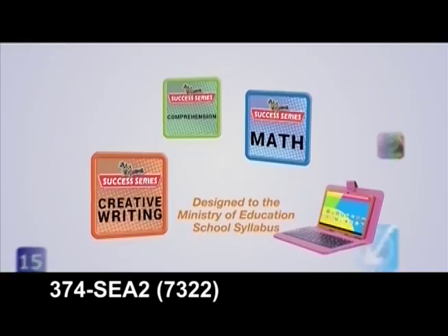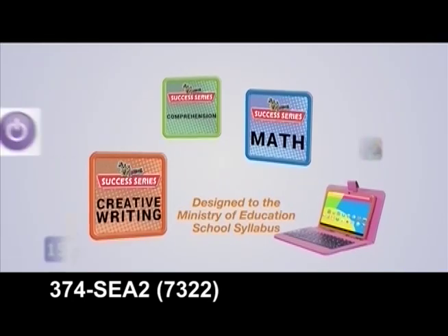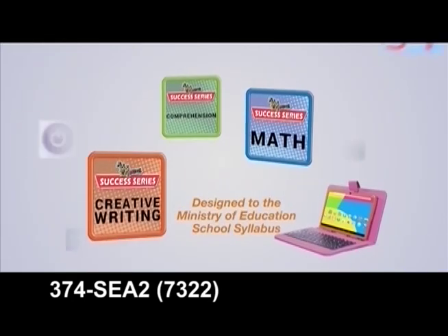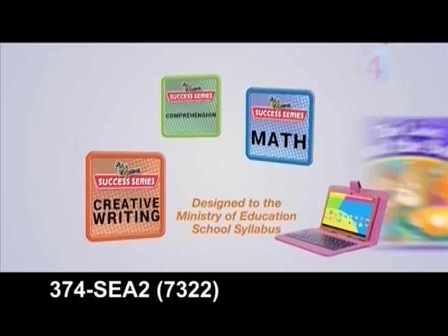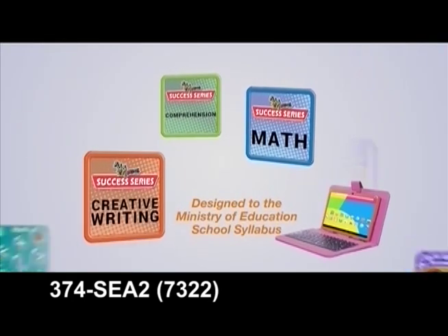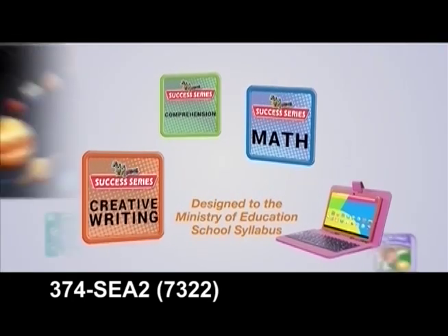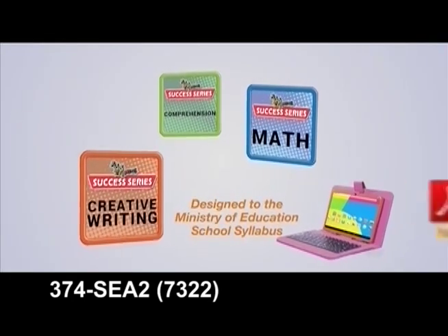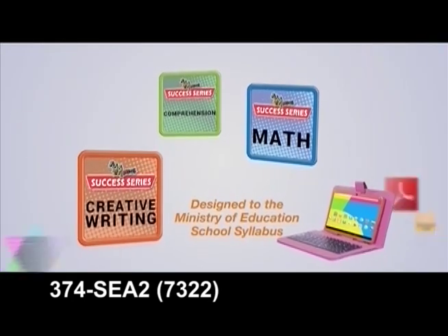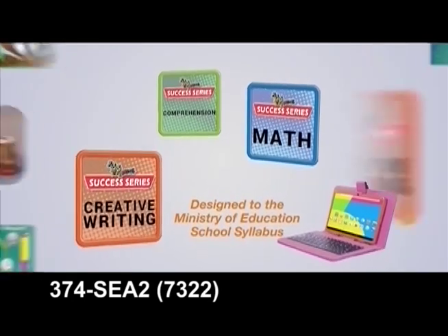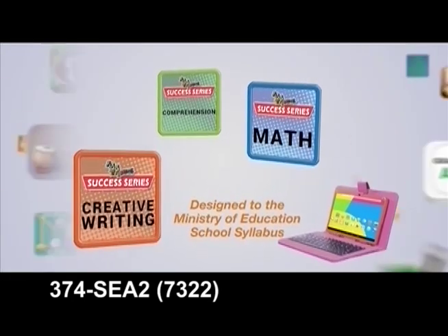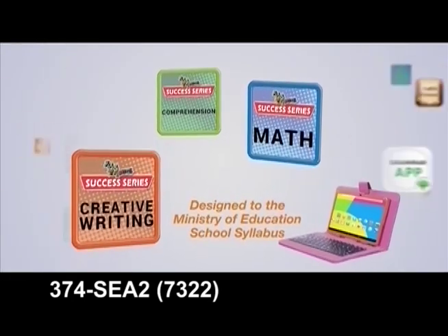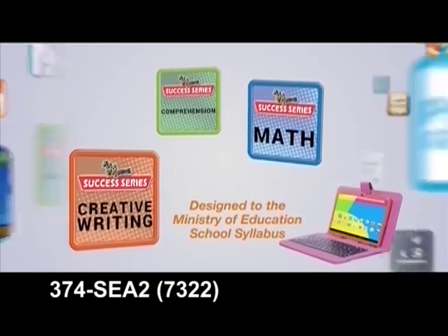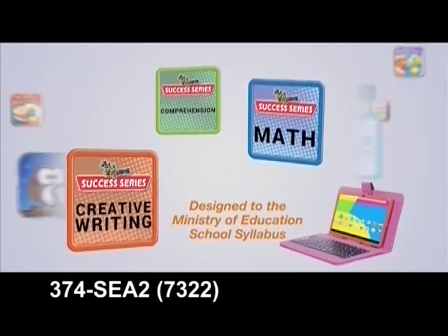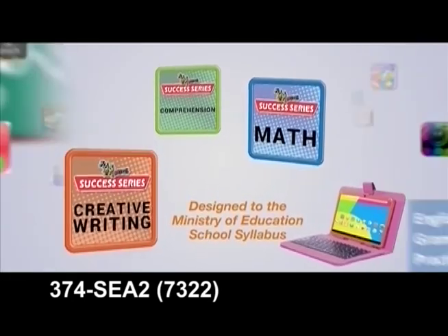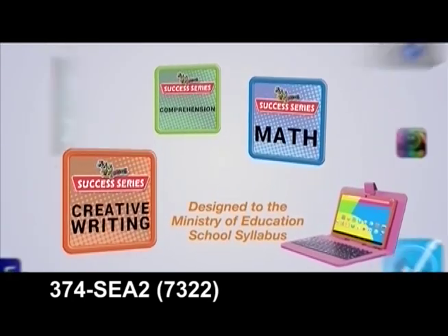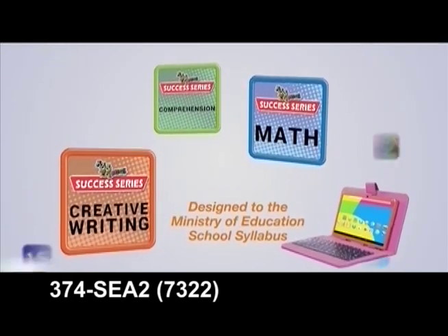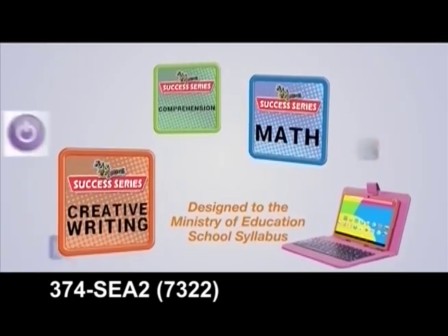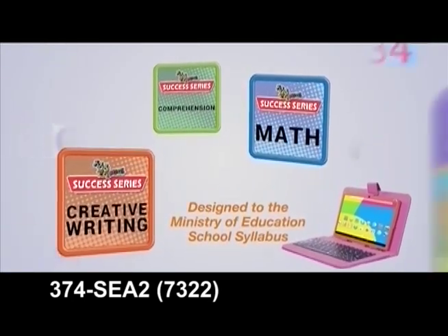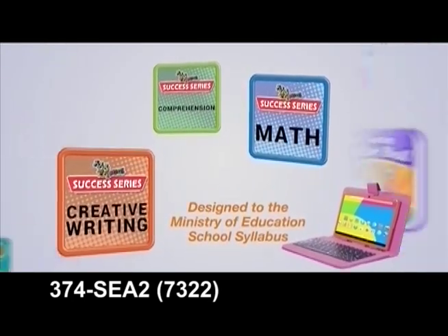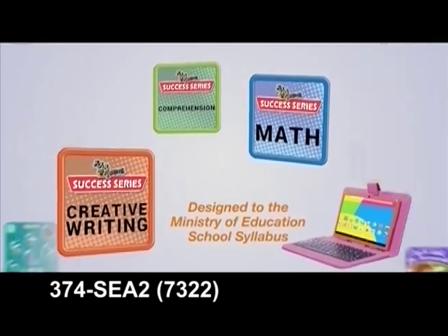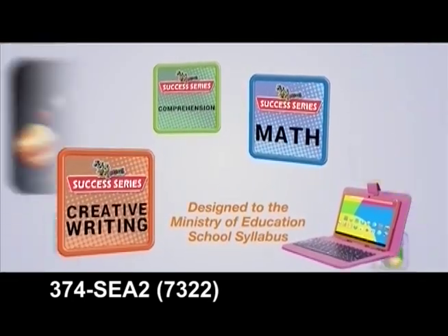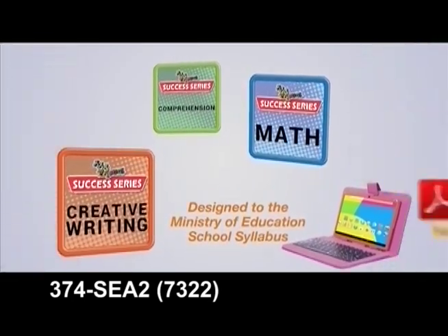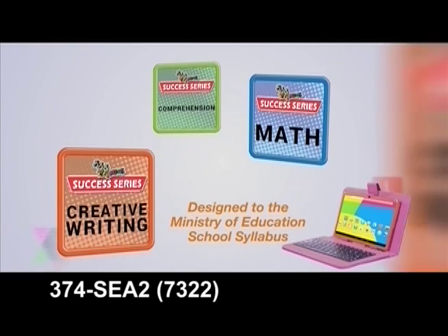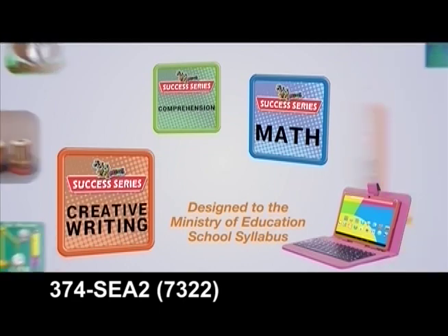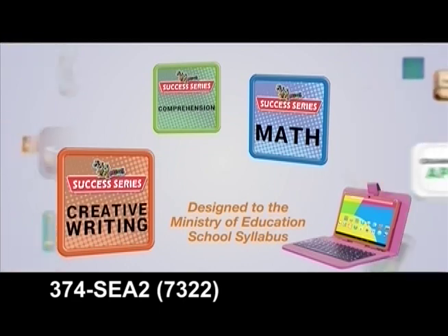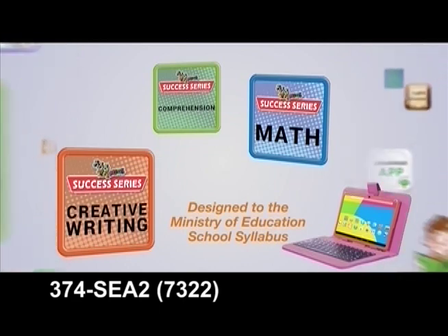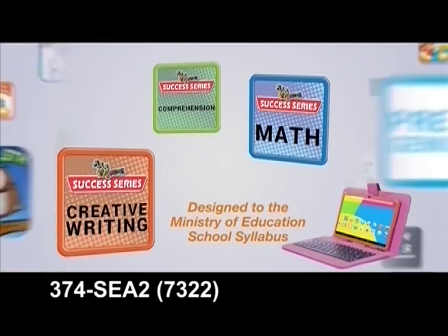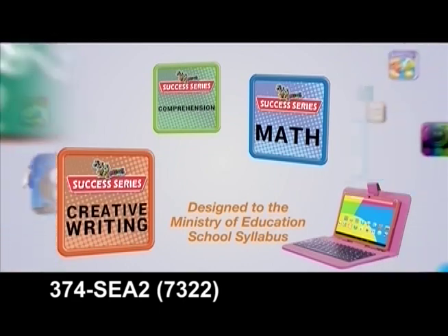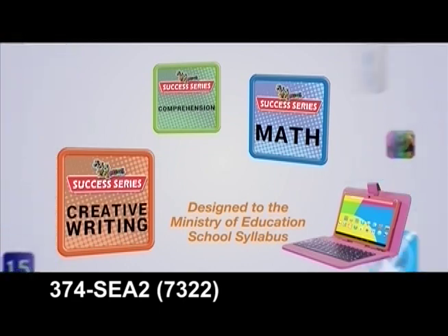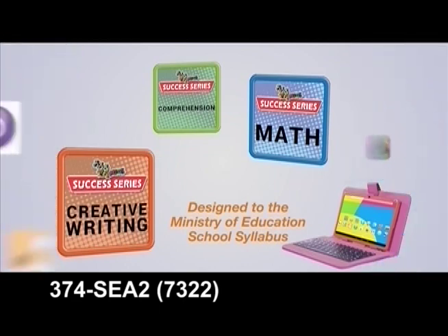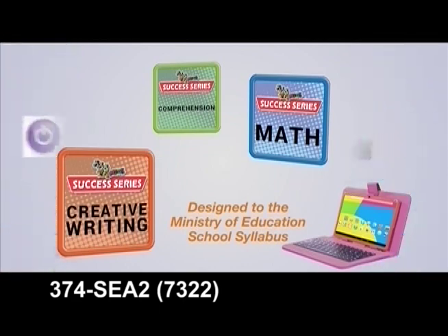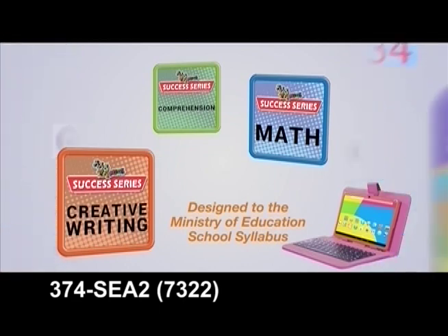The subjects covered are mathematics, comprehension, and creative writing, all designed according to the Ministry of Education school syllabus.